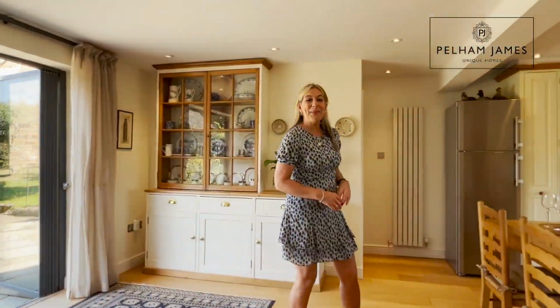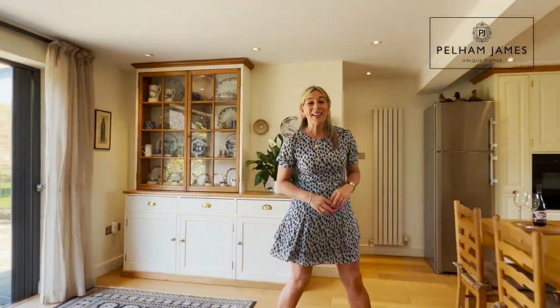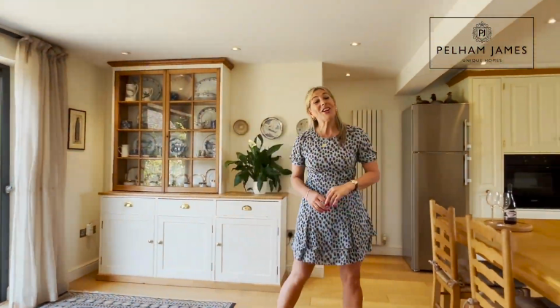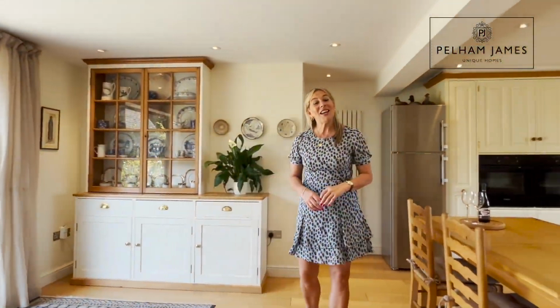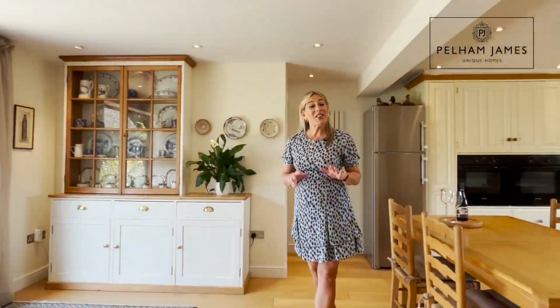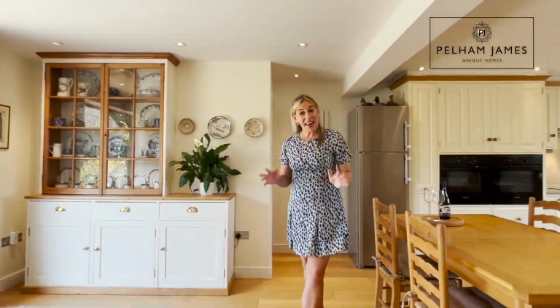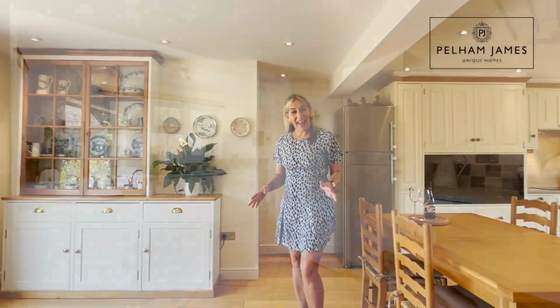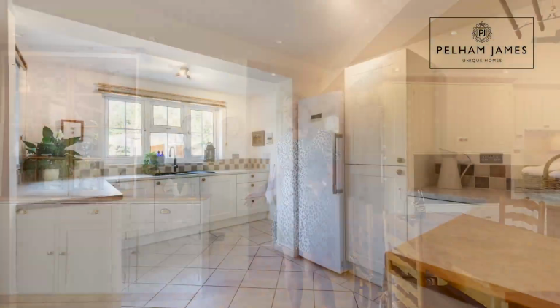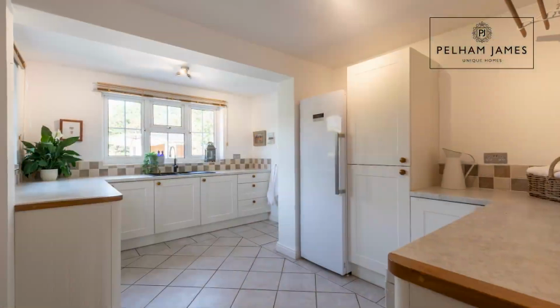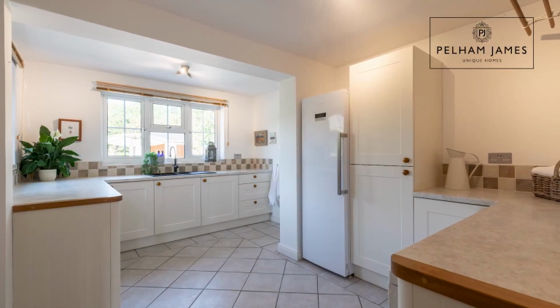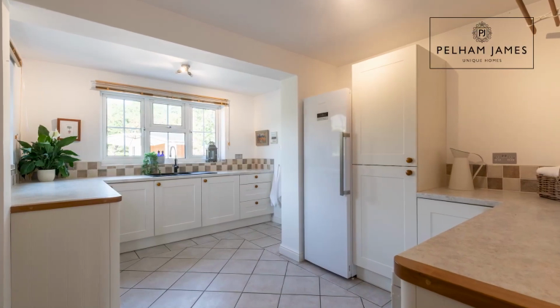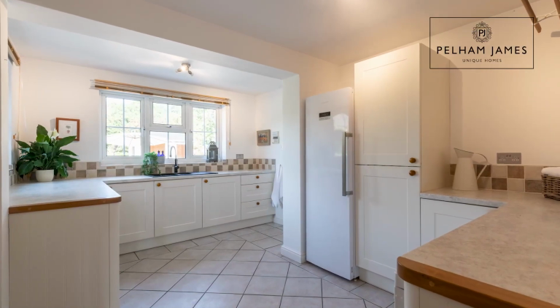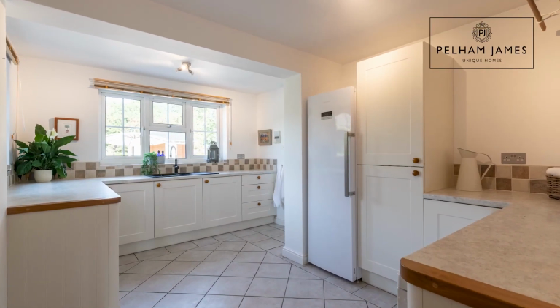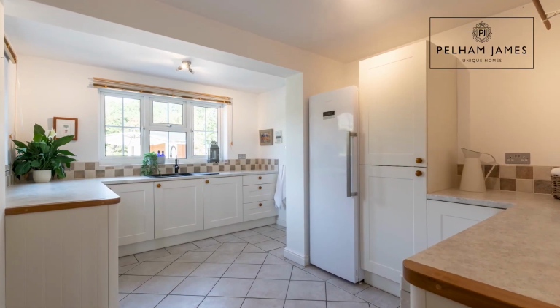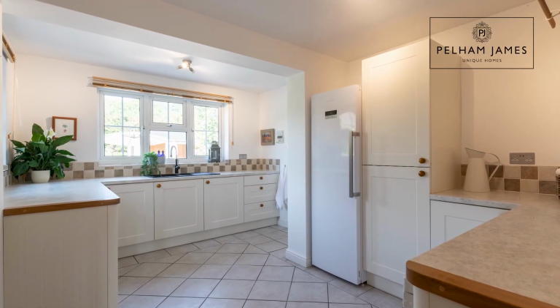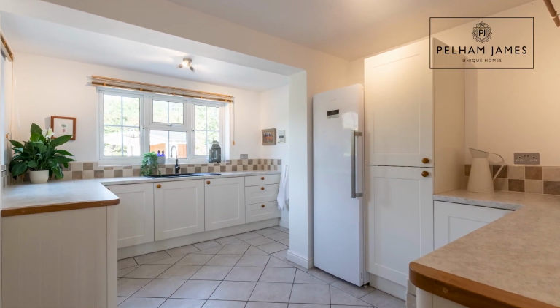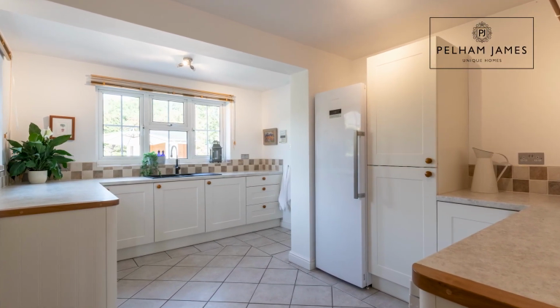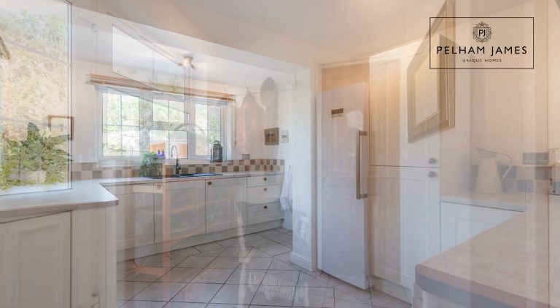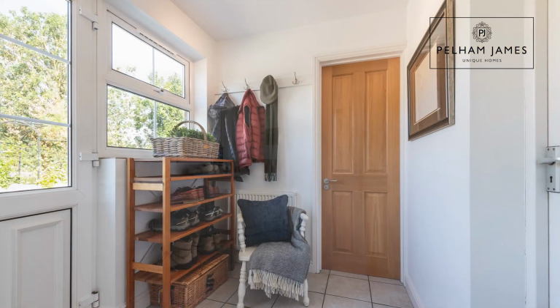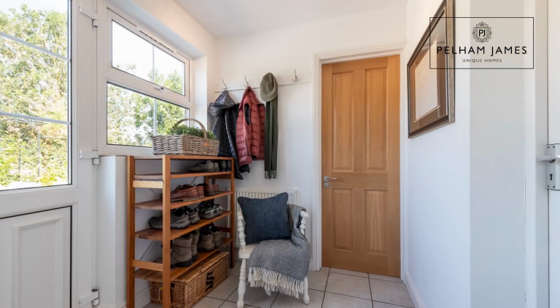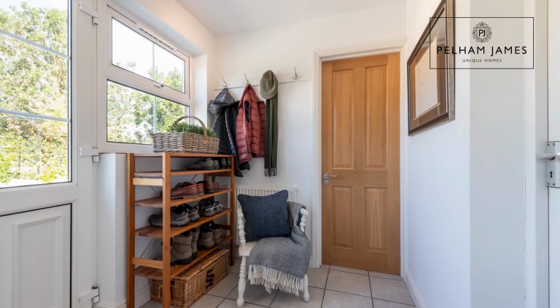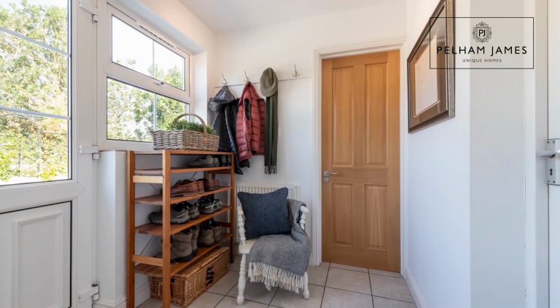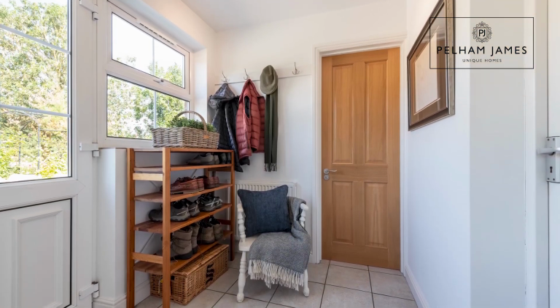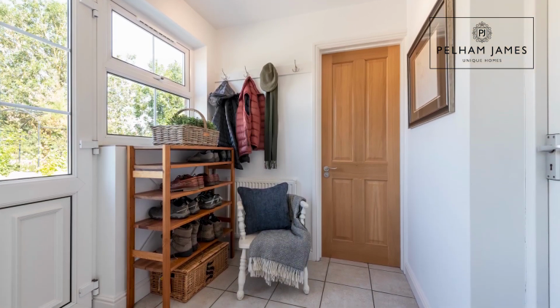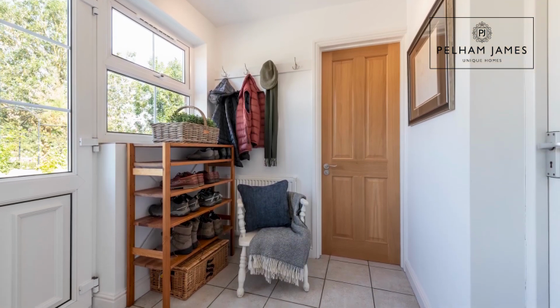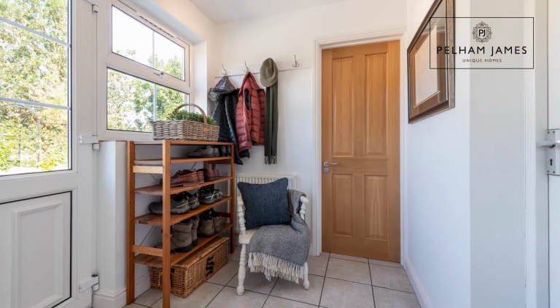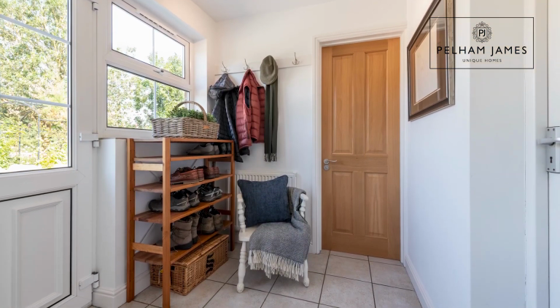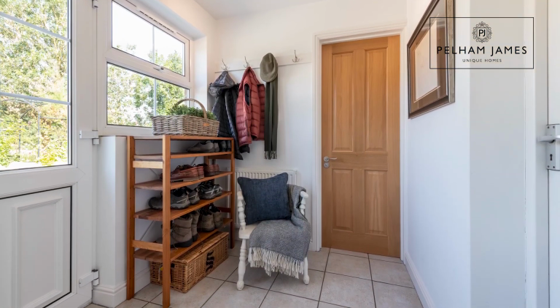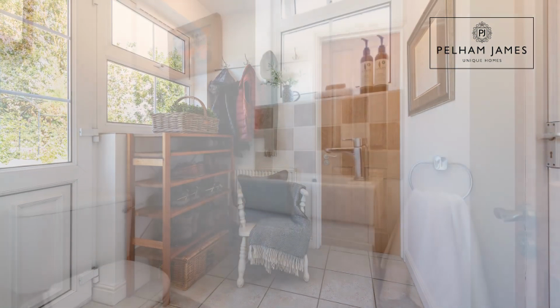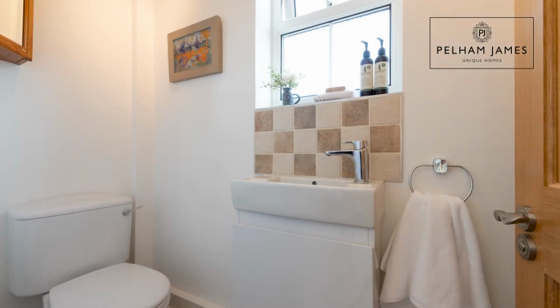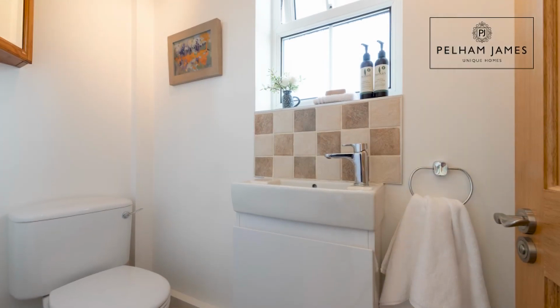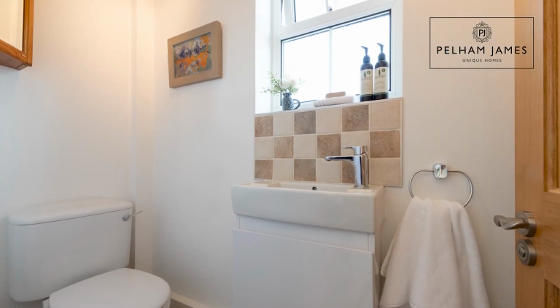Baker's Cottage has a great layout, and from here you'll find a large laundry room, boot room with door into the garden, and a guest cloakroom.